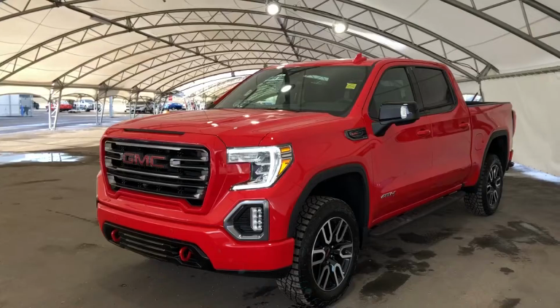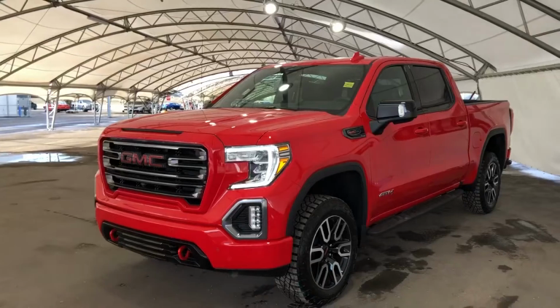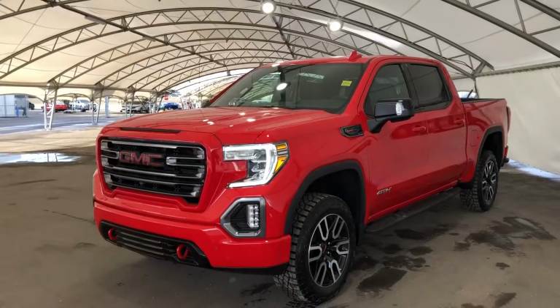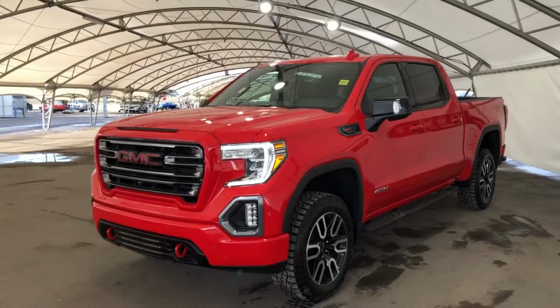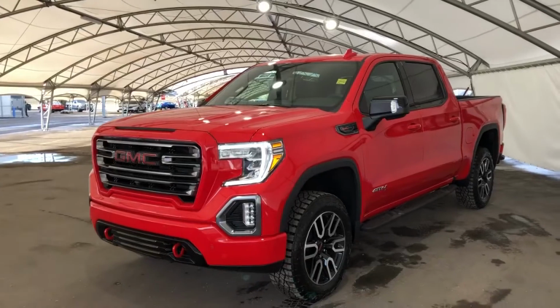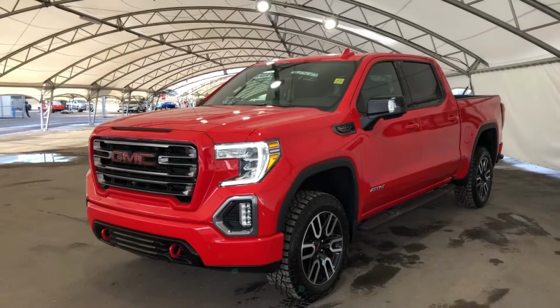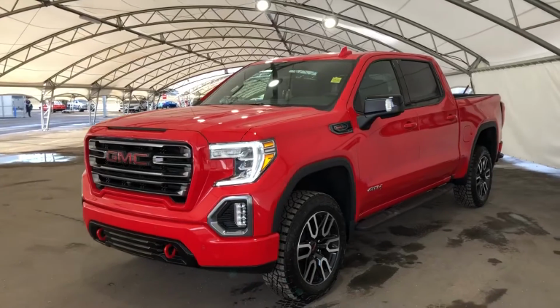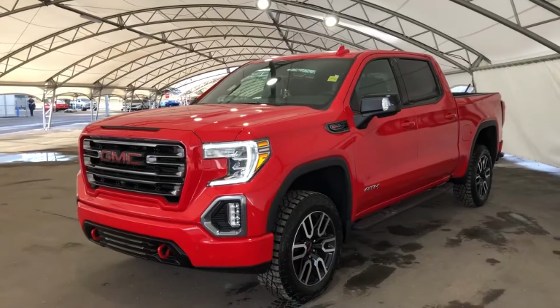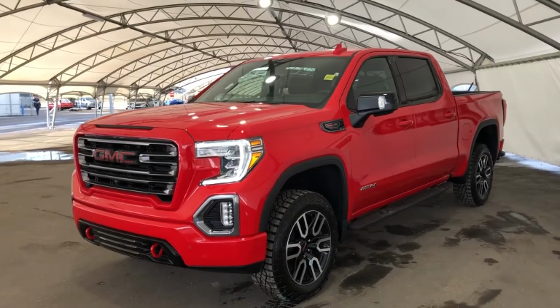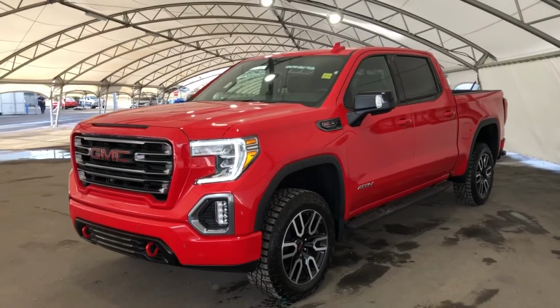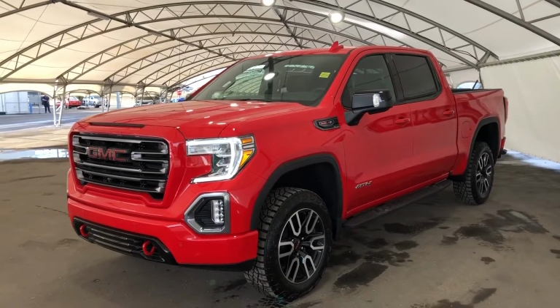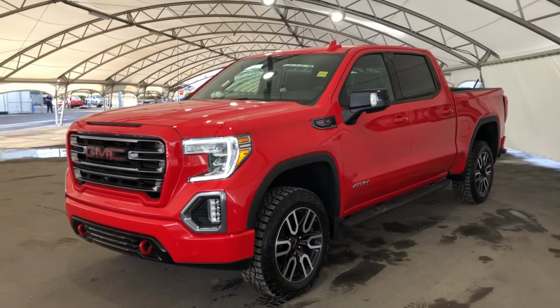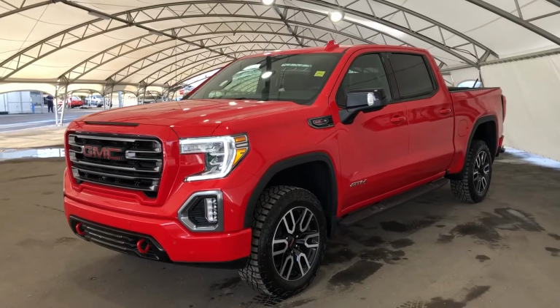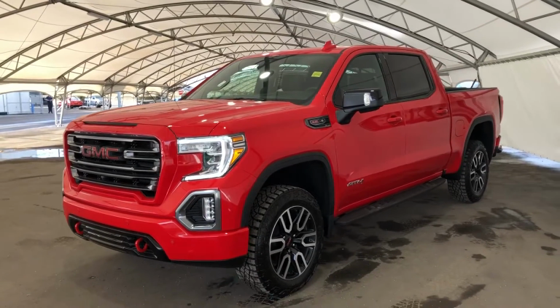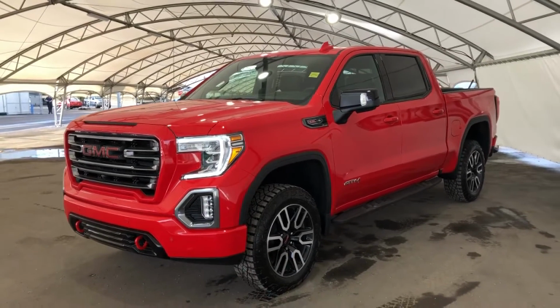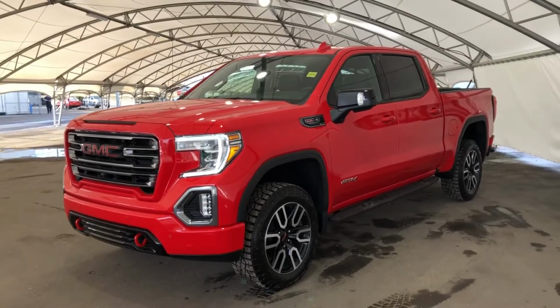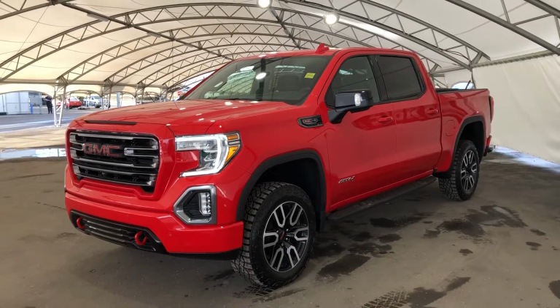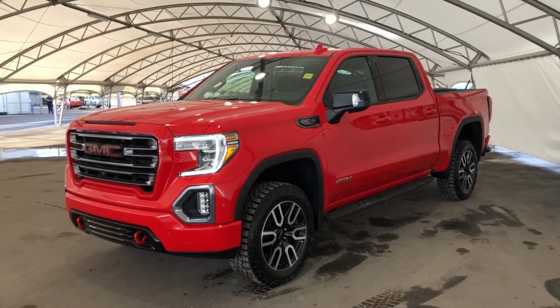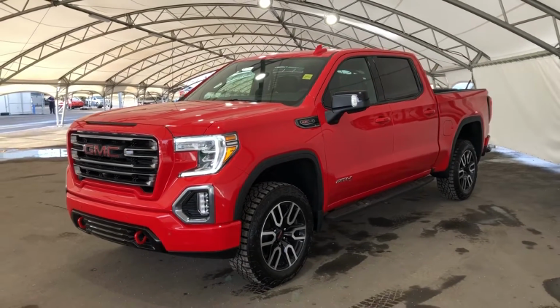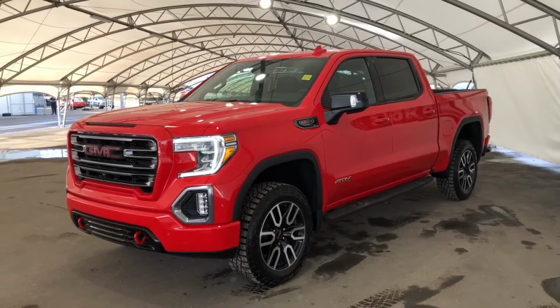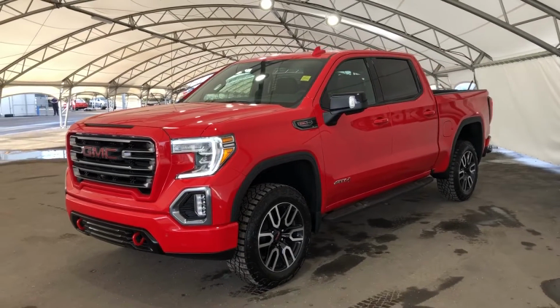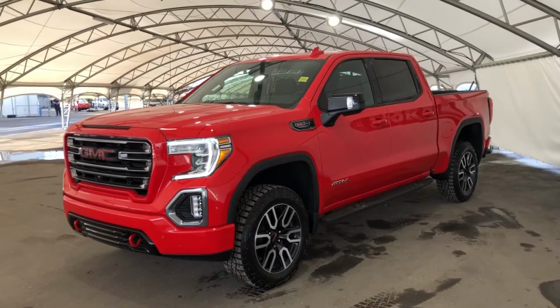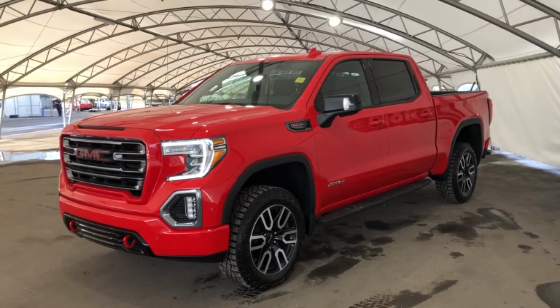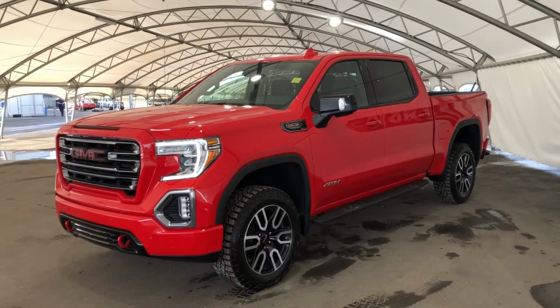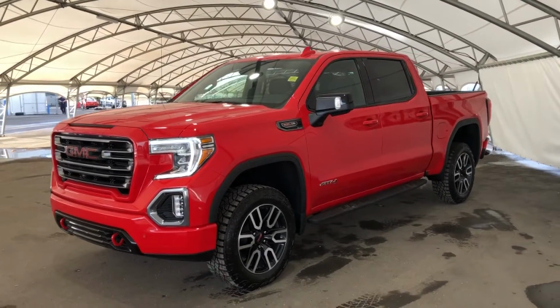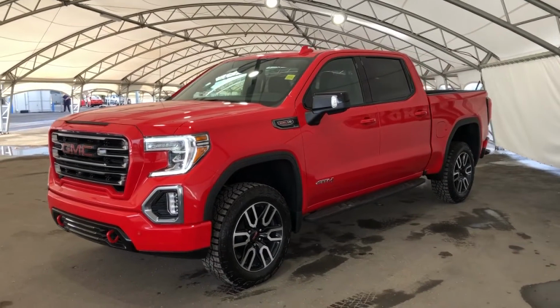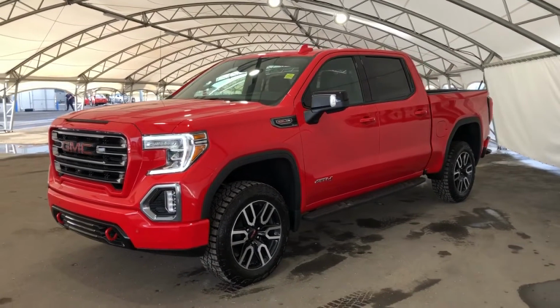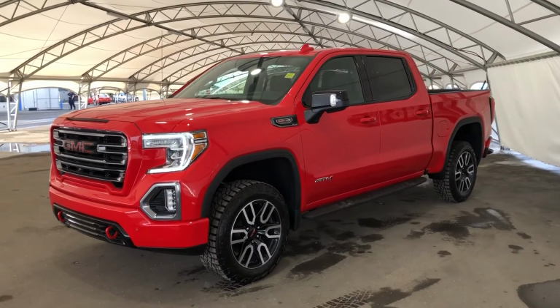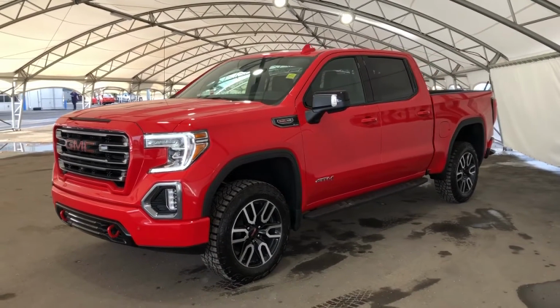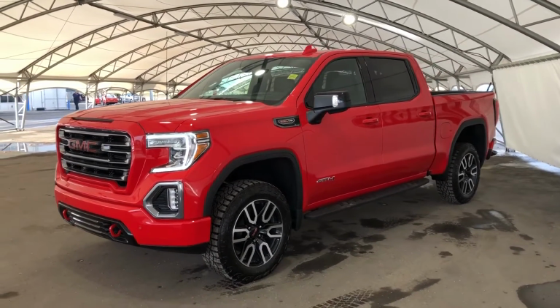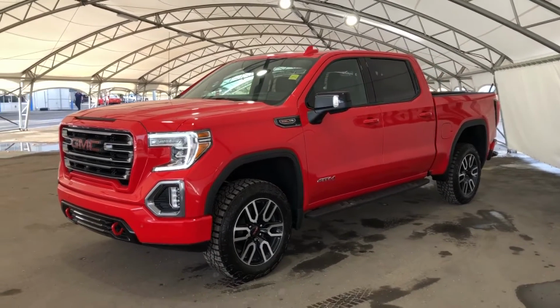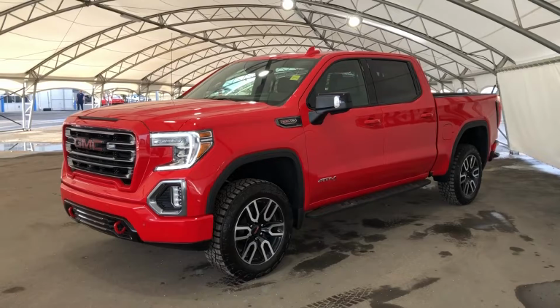Hey everyone, today we're taking a quick look at this 2022 GMC Sierra 1500.